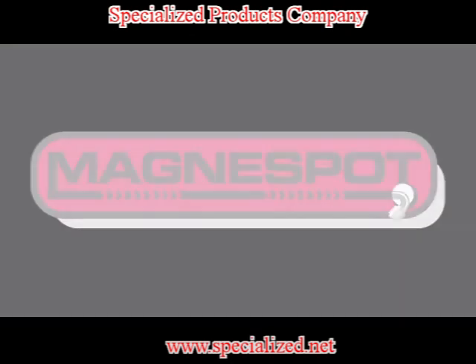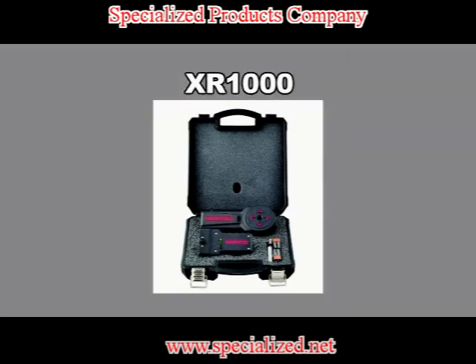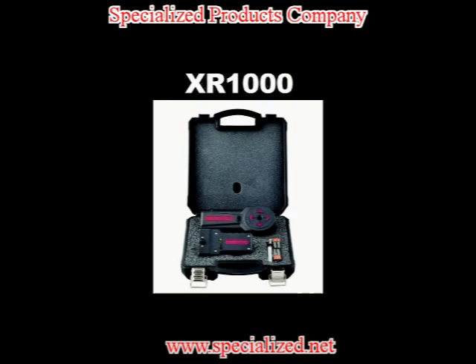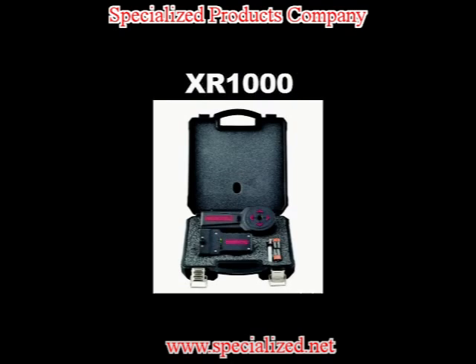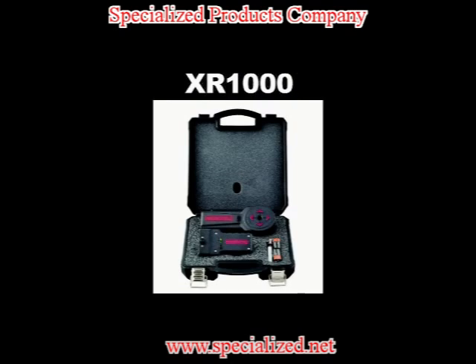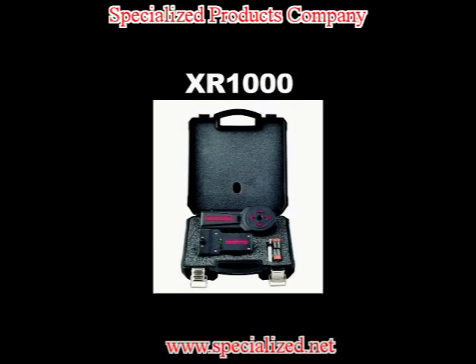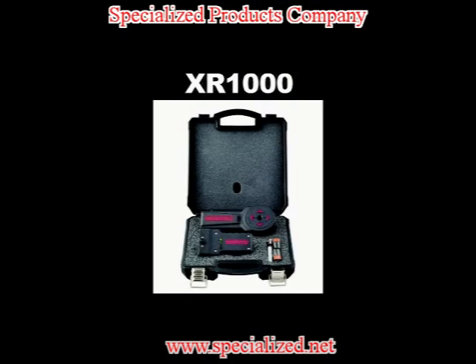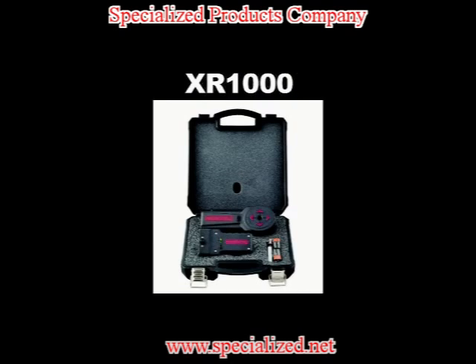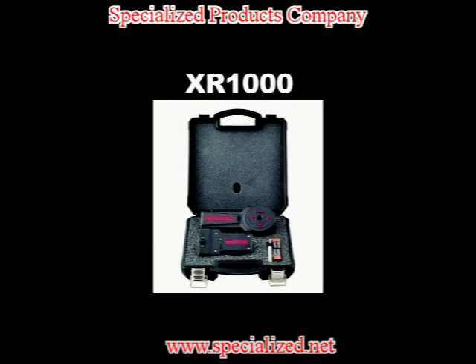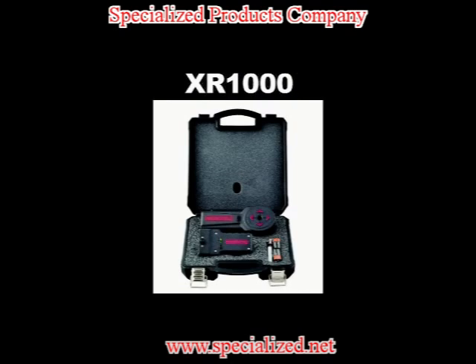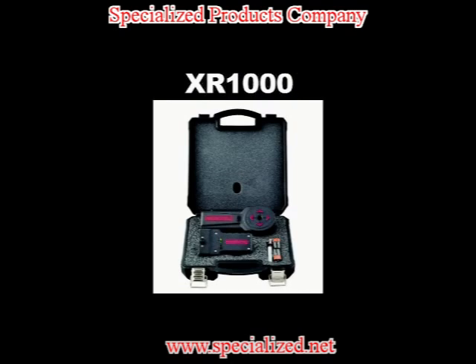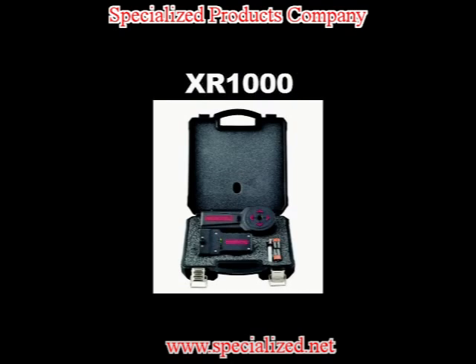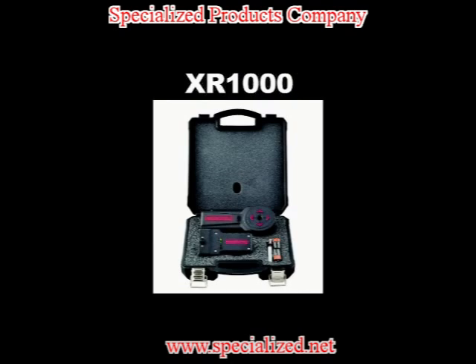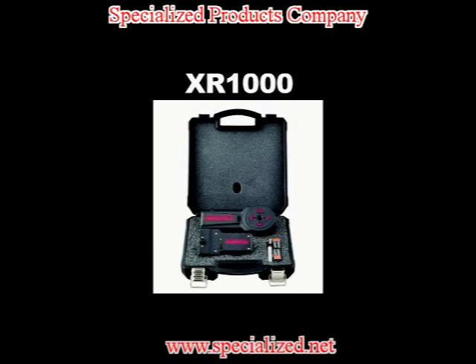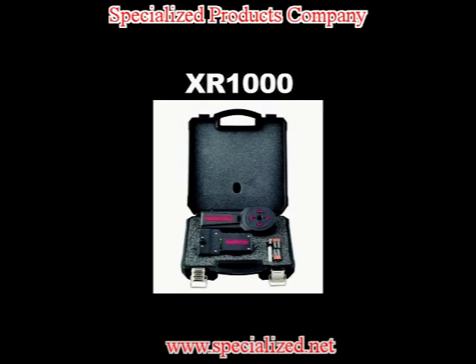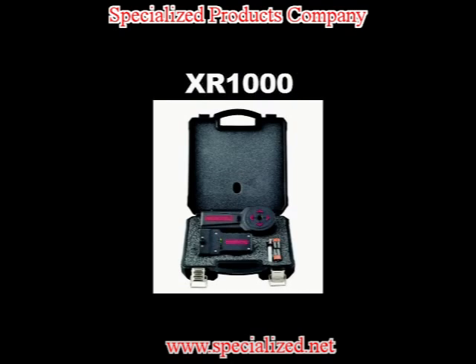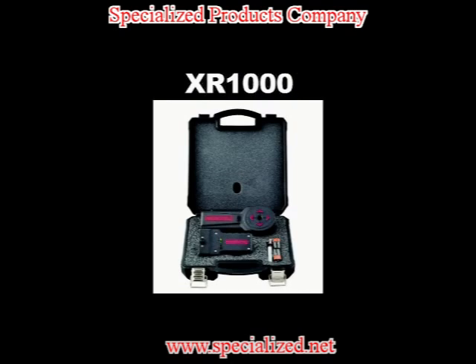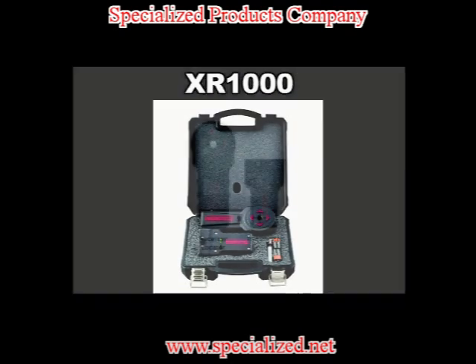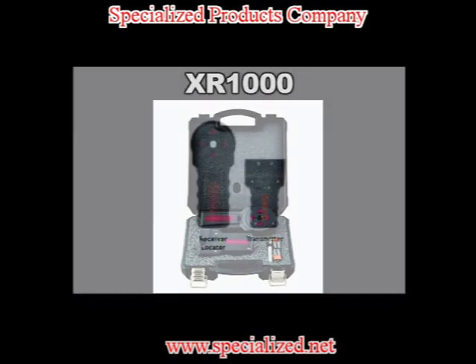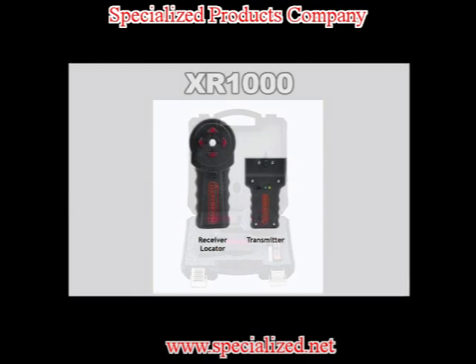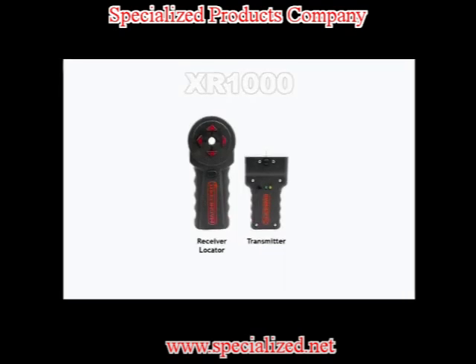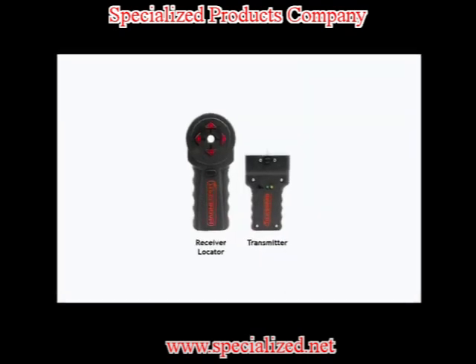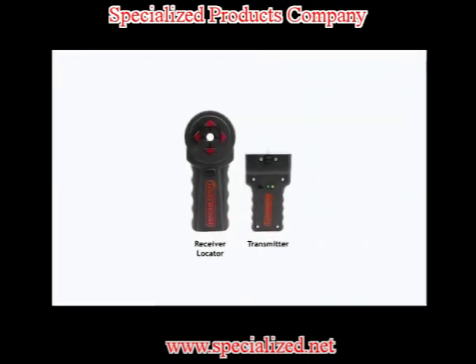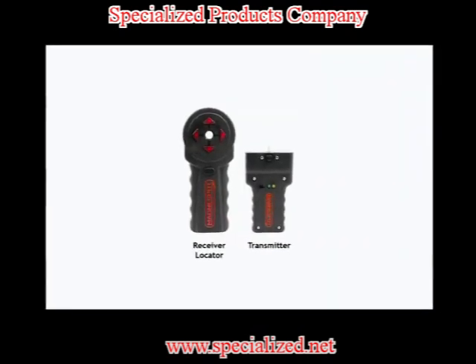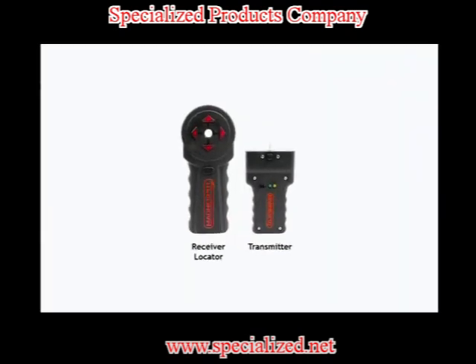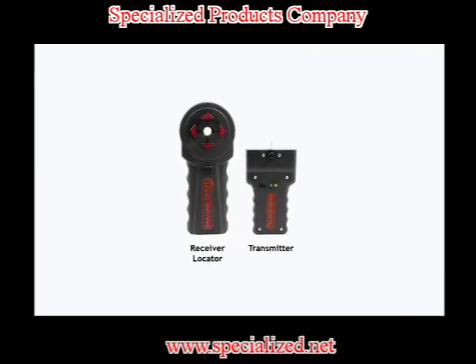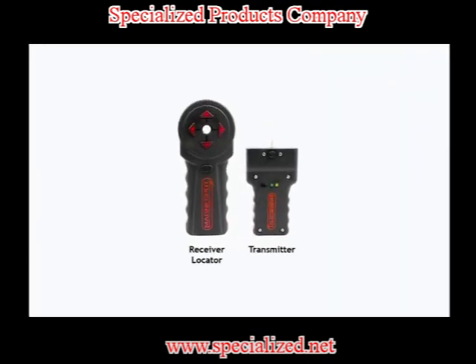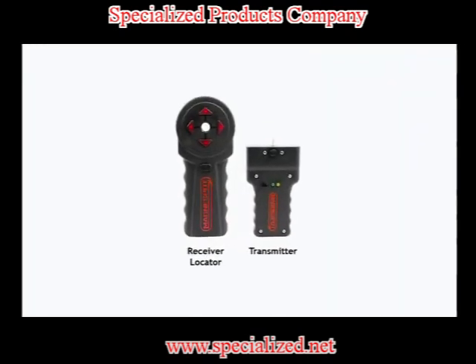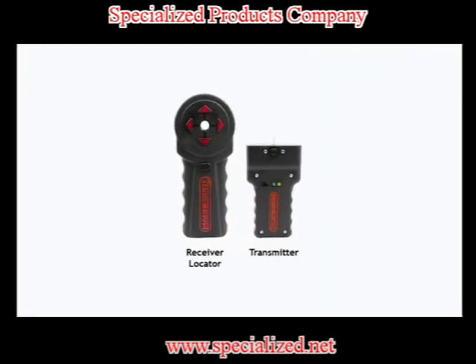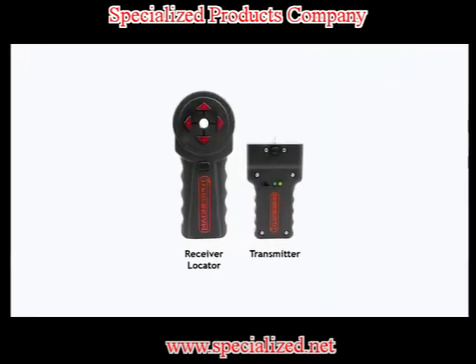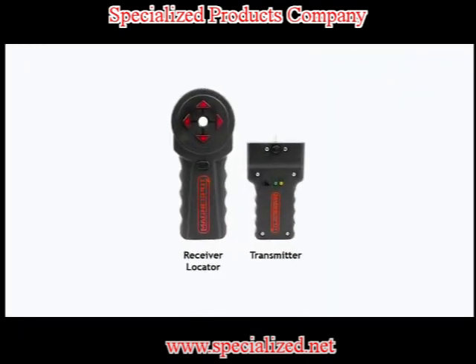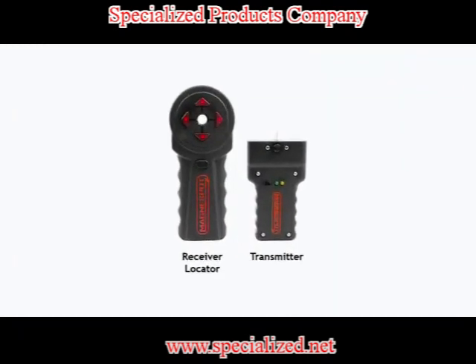The XR1000 kit consists of two main parts: the transmitter unit and the receiver locator.